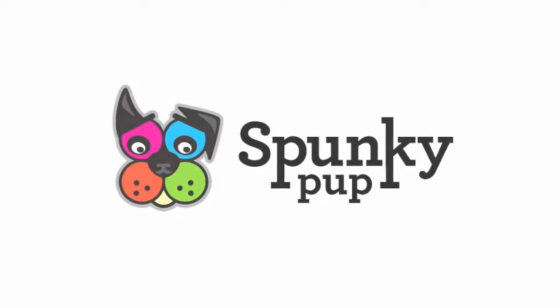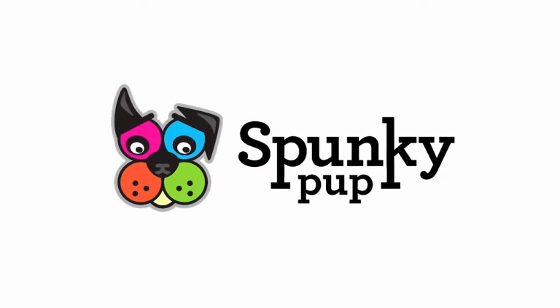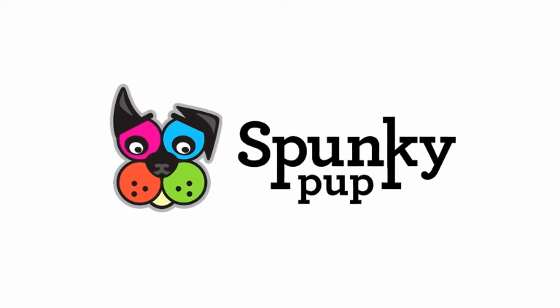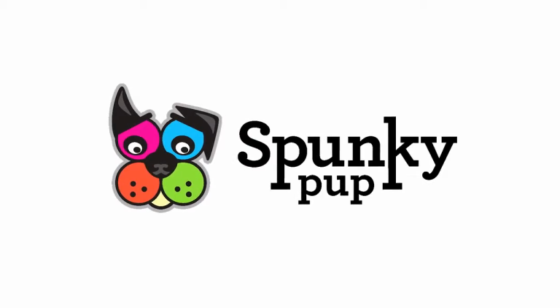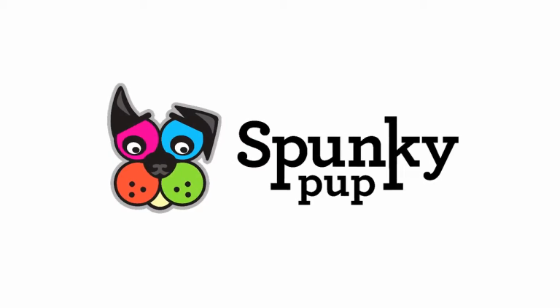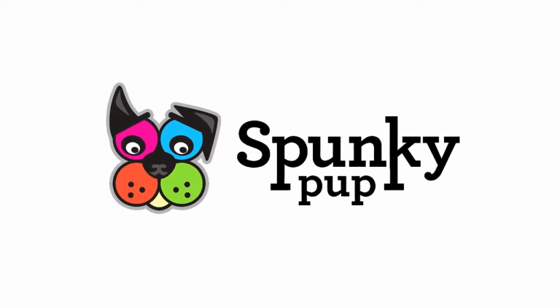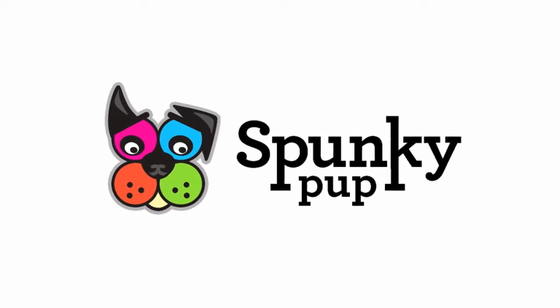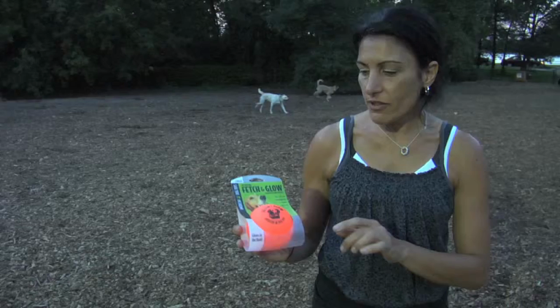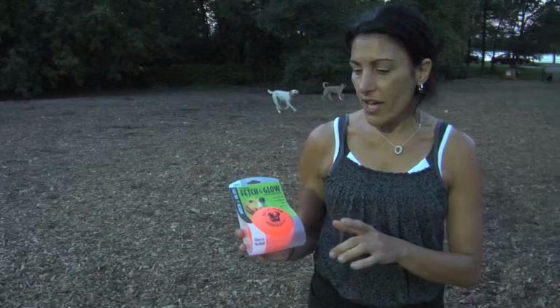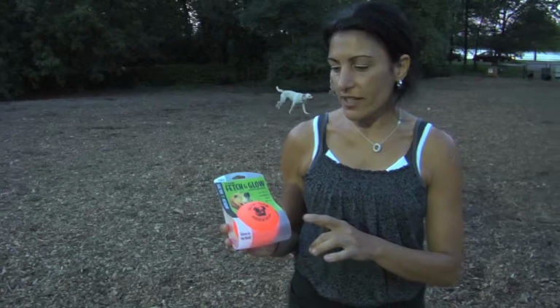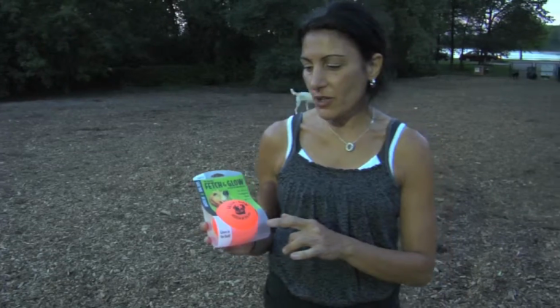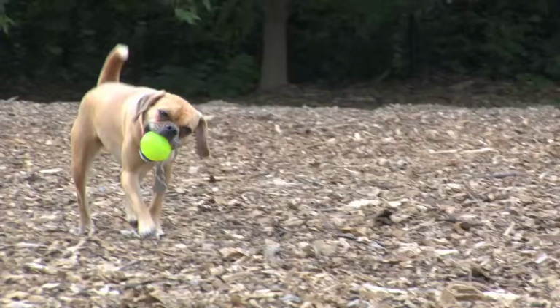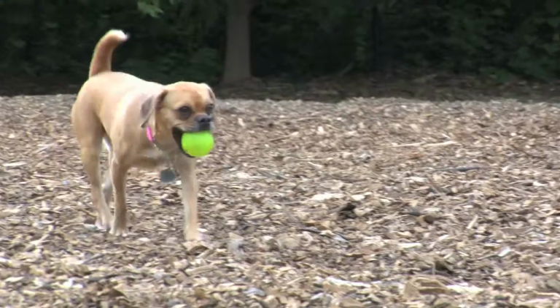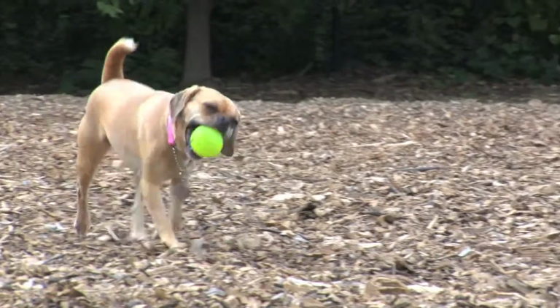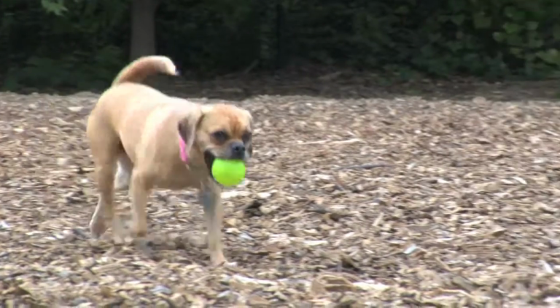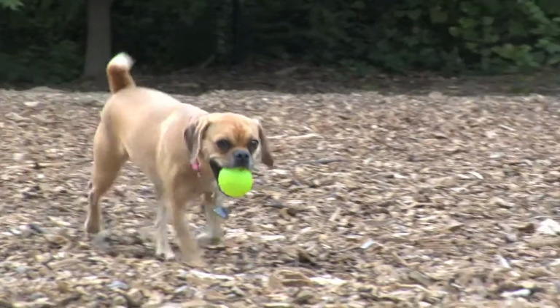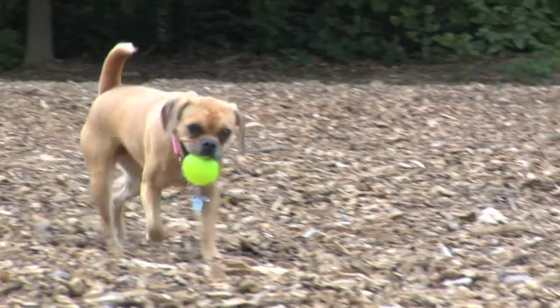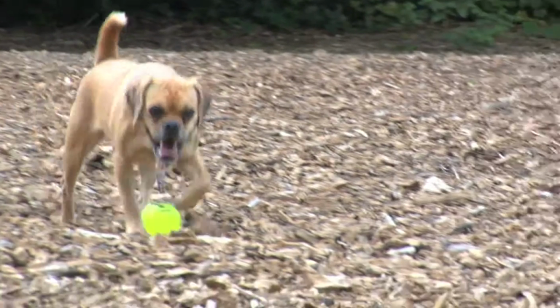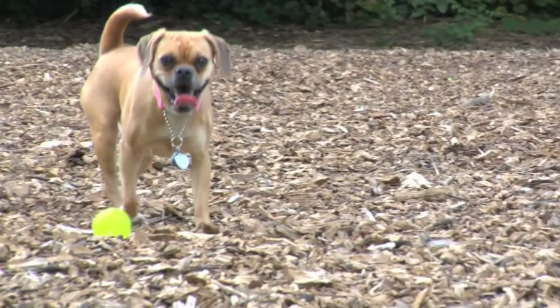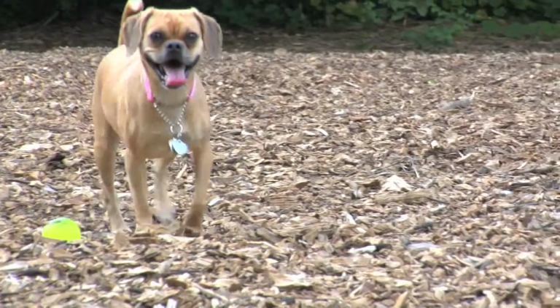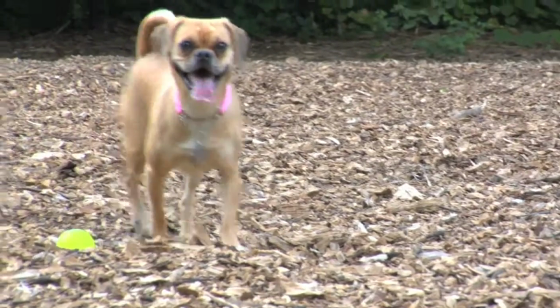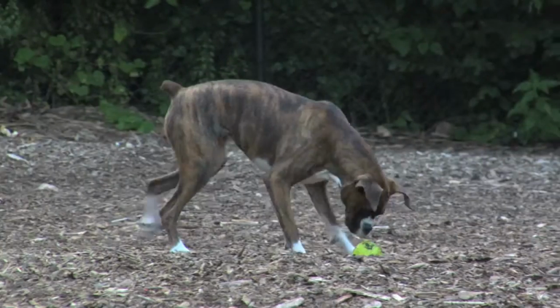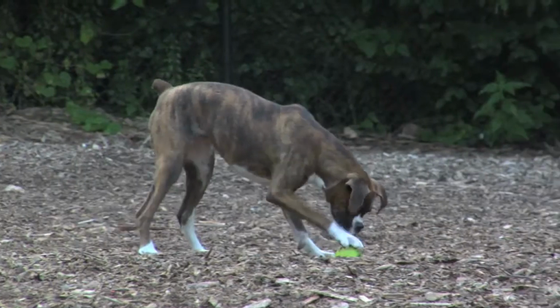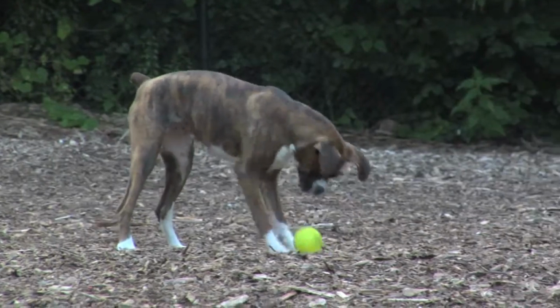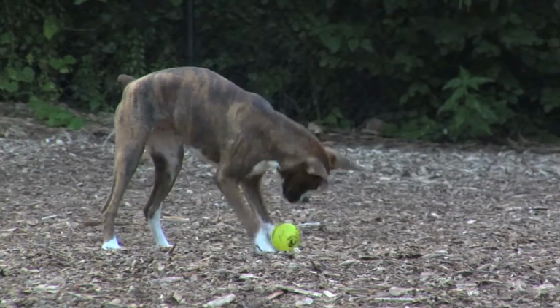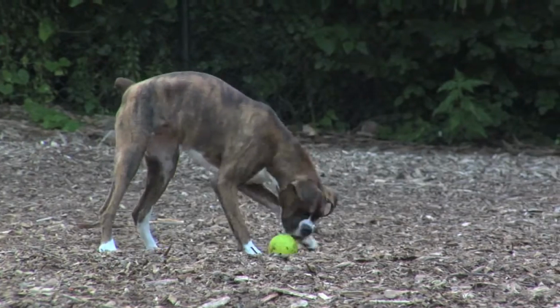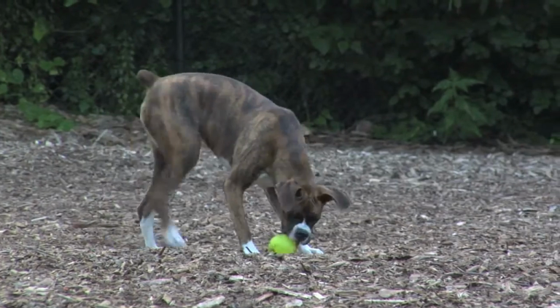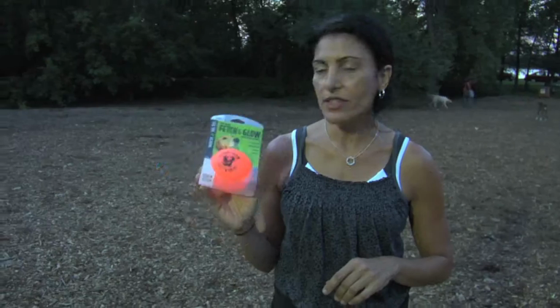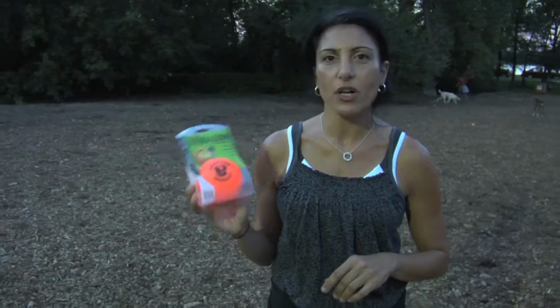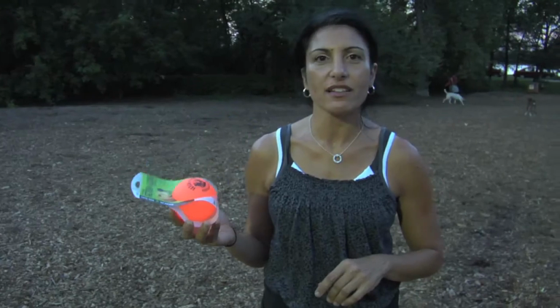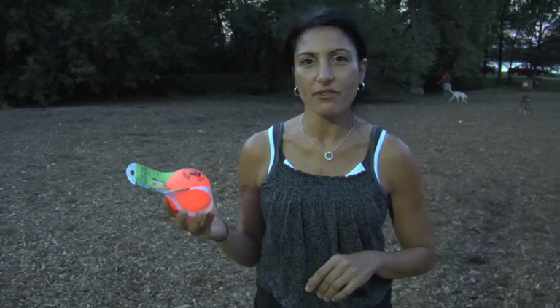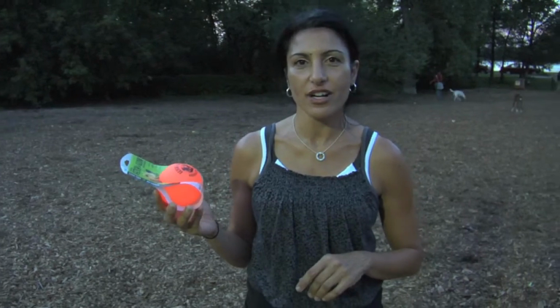I absolutely love the fact that it glows. It's so much more fun for the dogs. You can see it wherever it goes. This ball is a lot of fun.